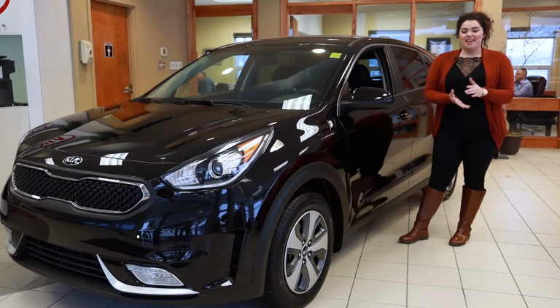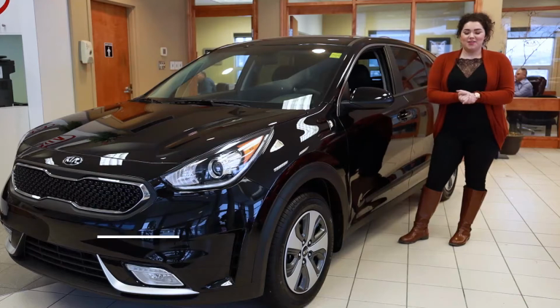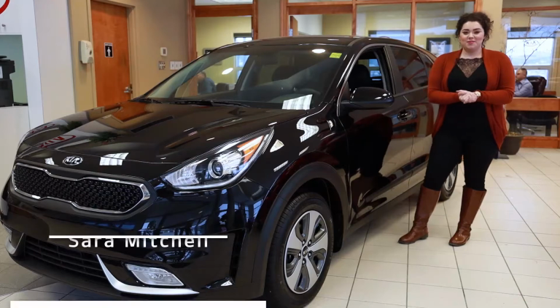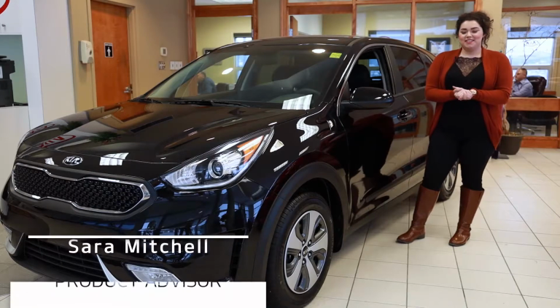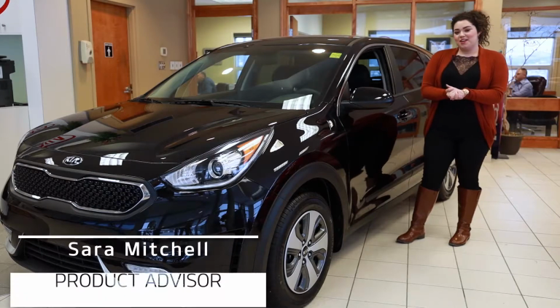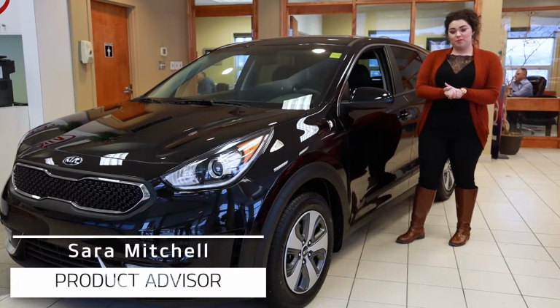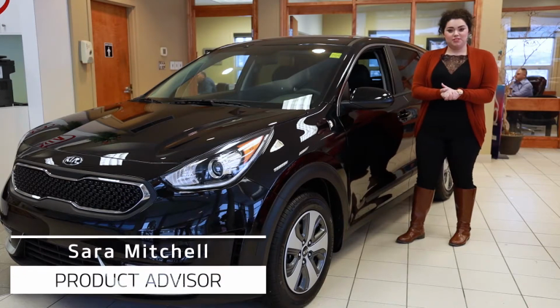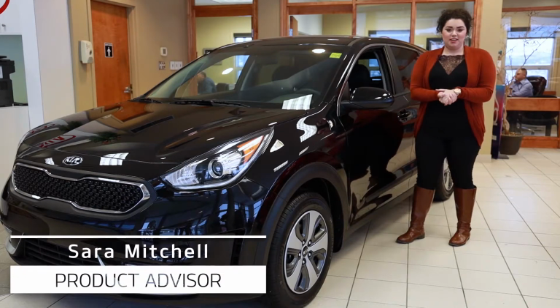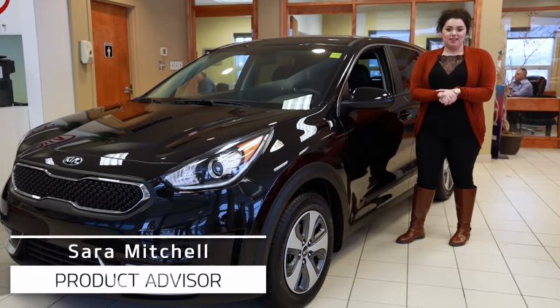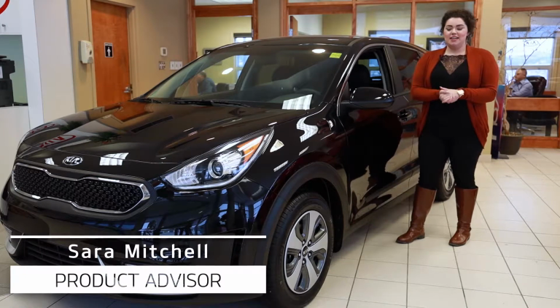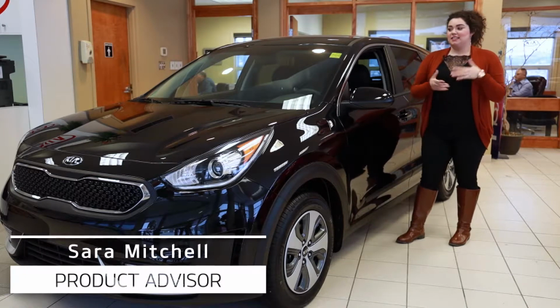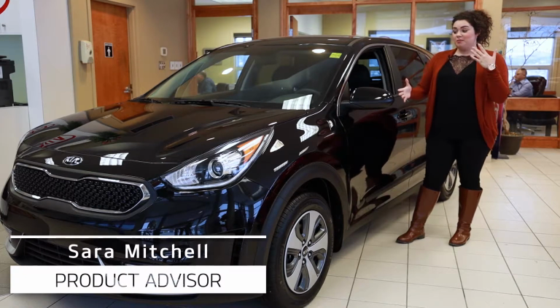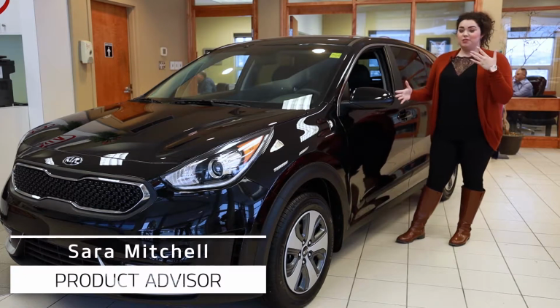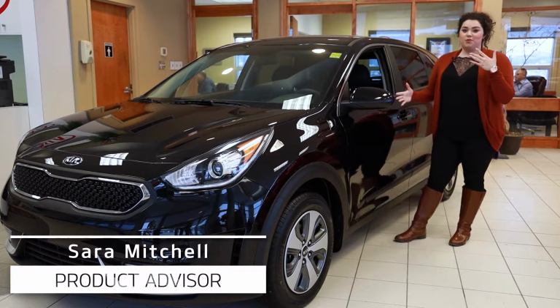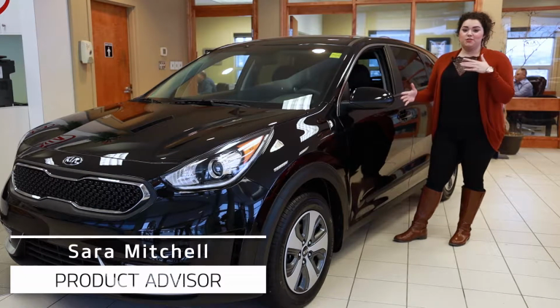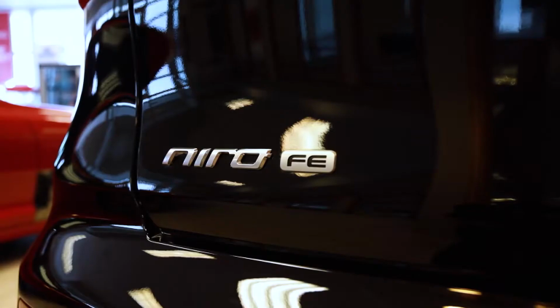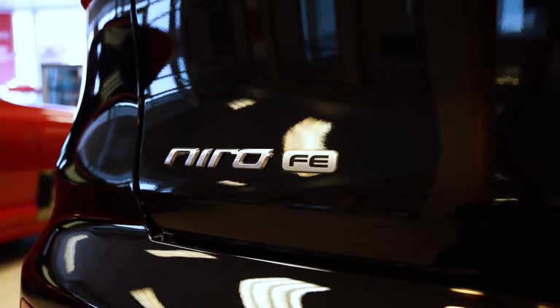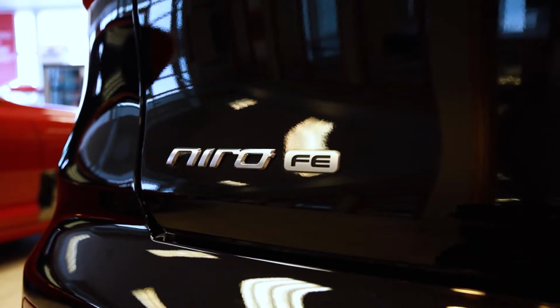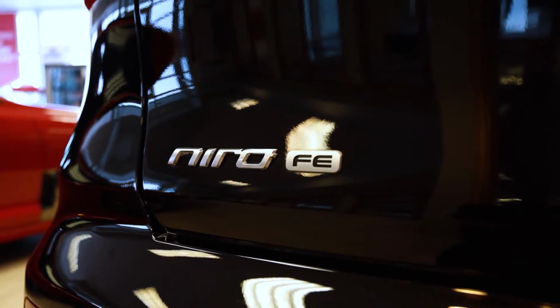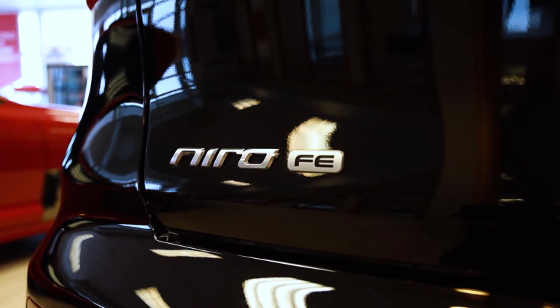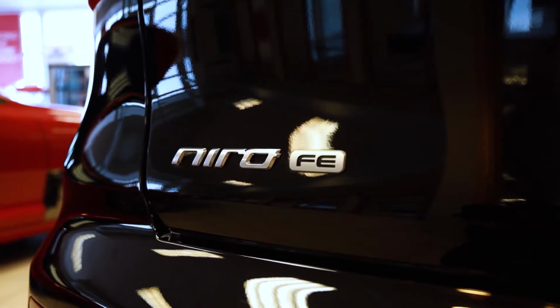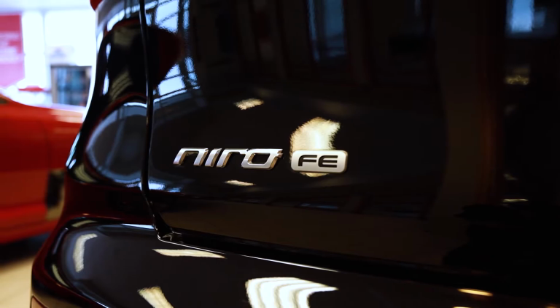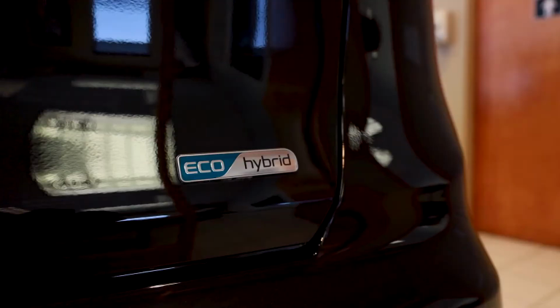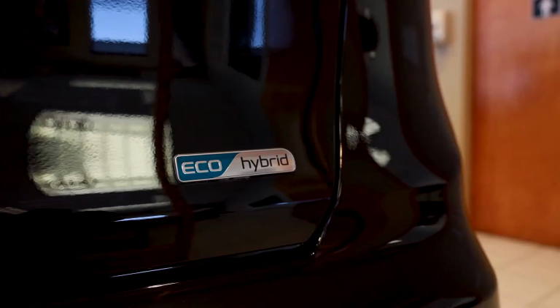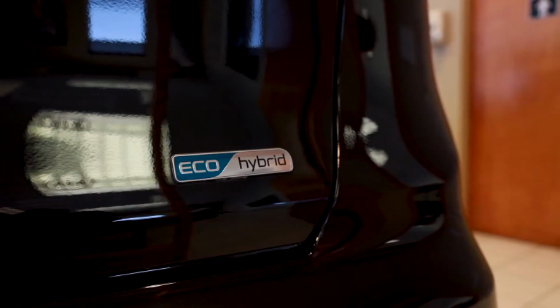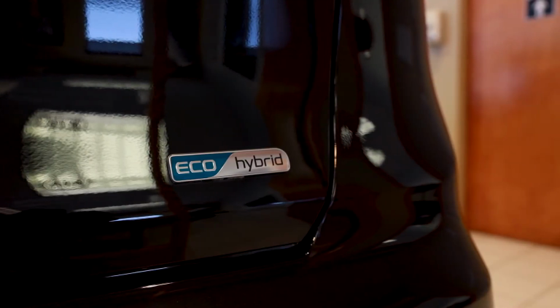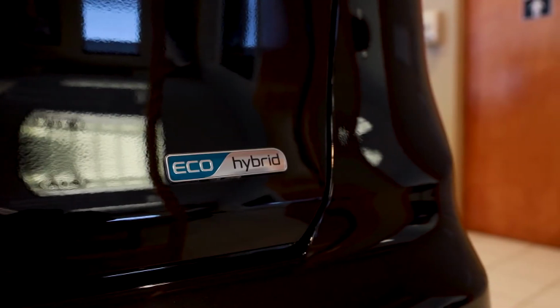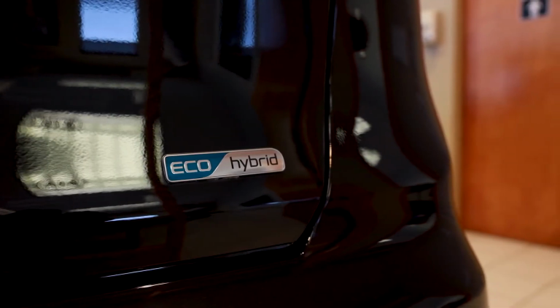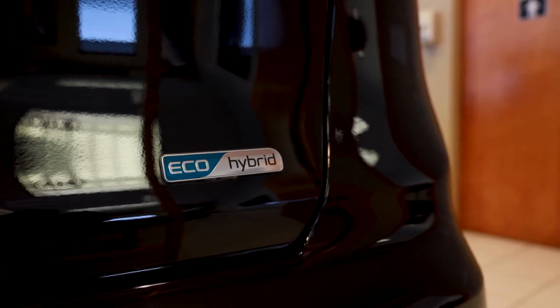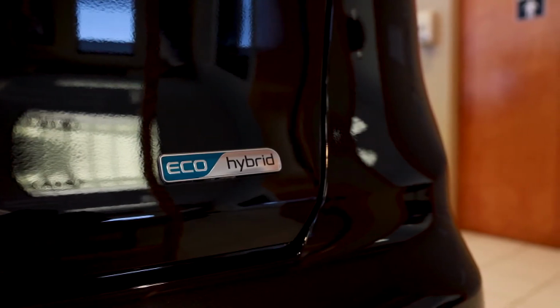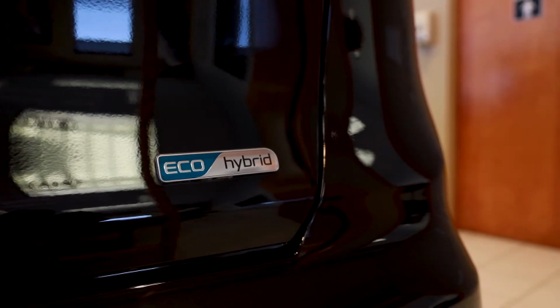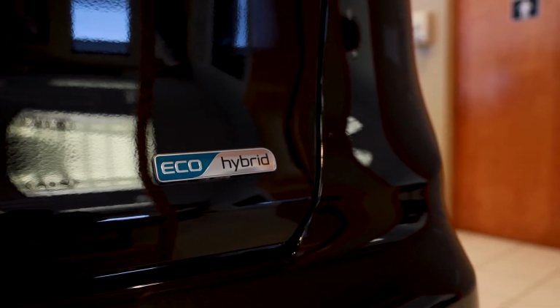Hey, how's it going? Sarah here from Western Kia. Today I'm going to be showing you the 2019 Niro L. It's one of the hybrids in our lineup, so let's have a look.